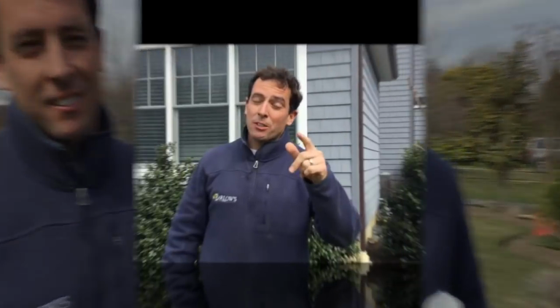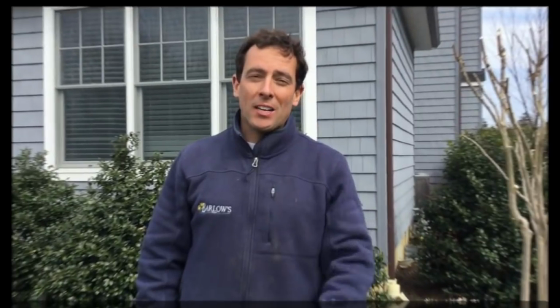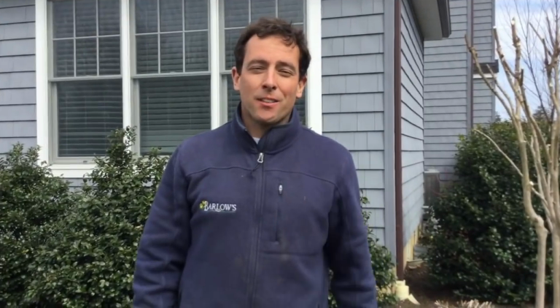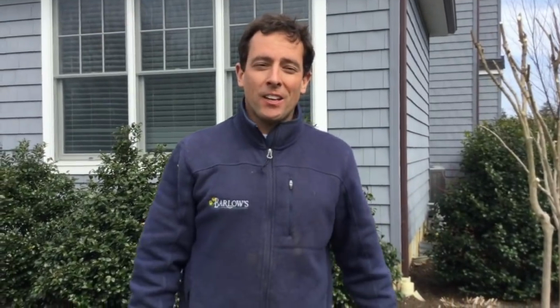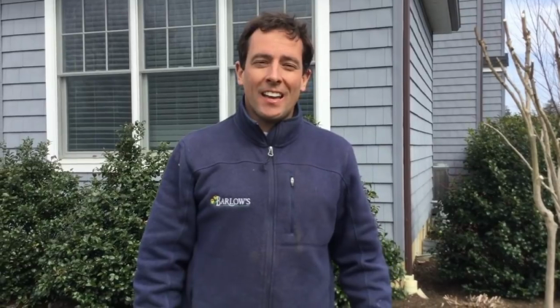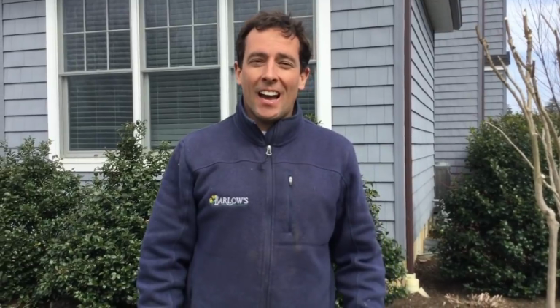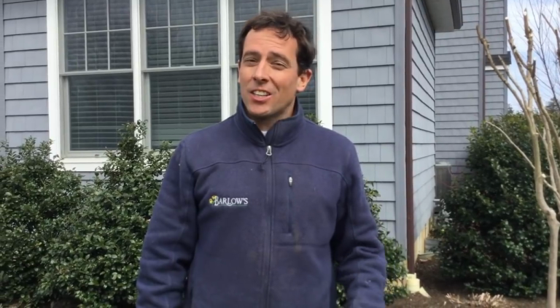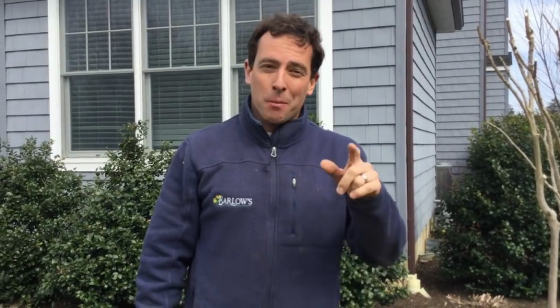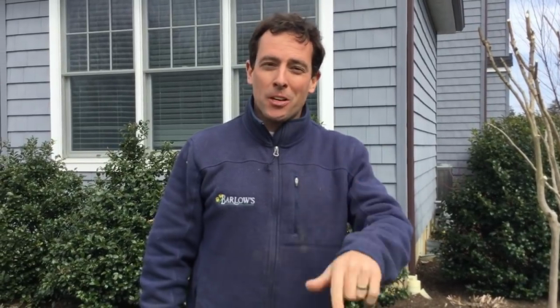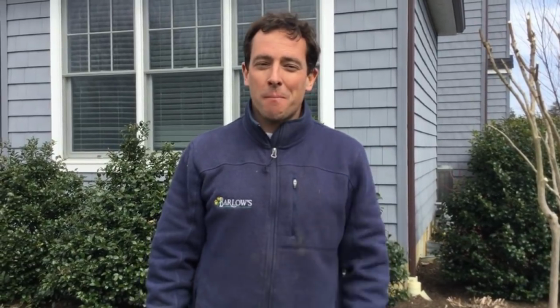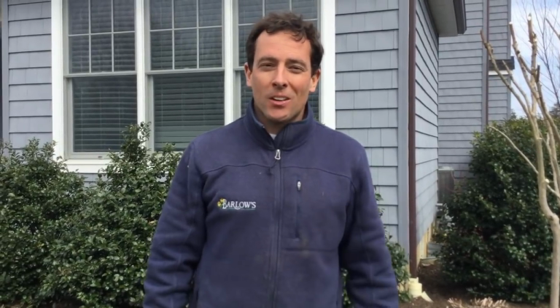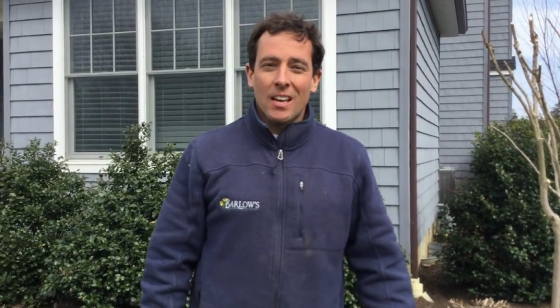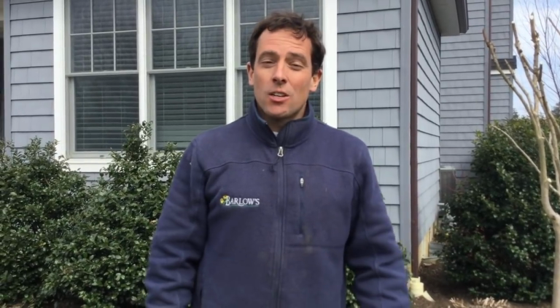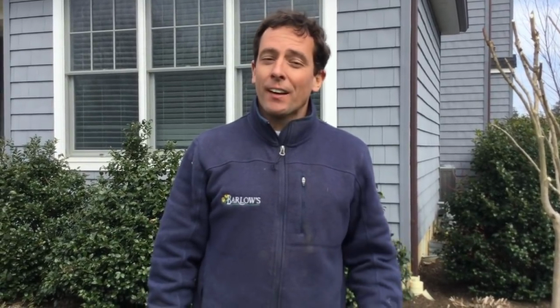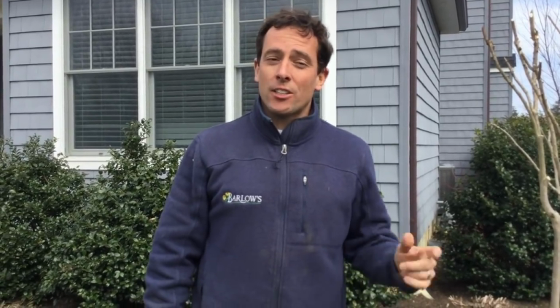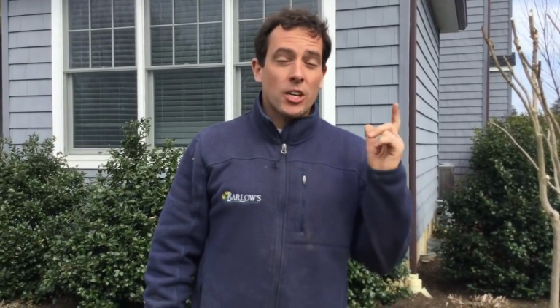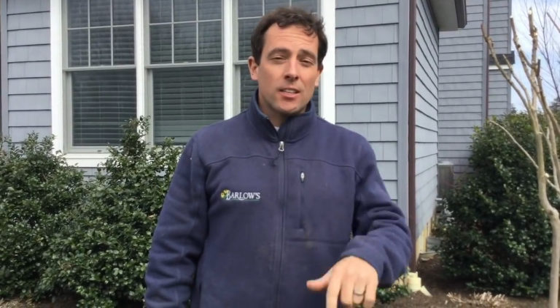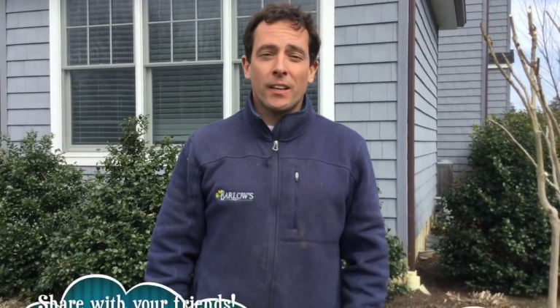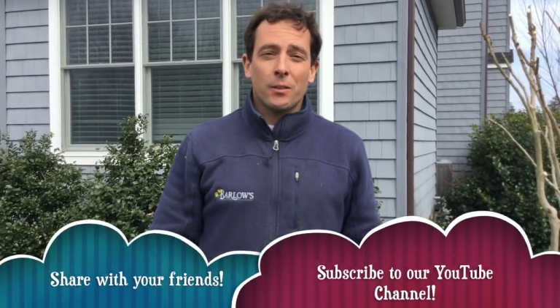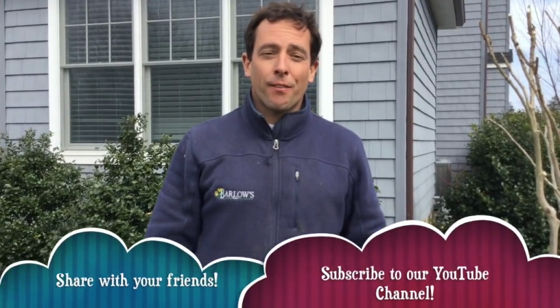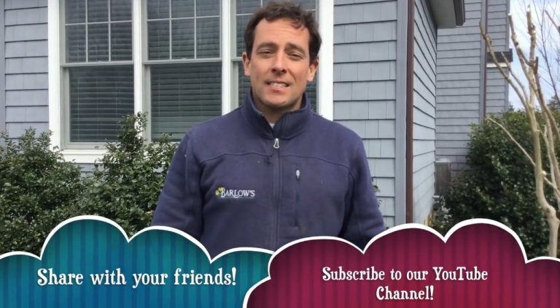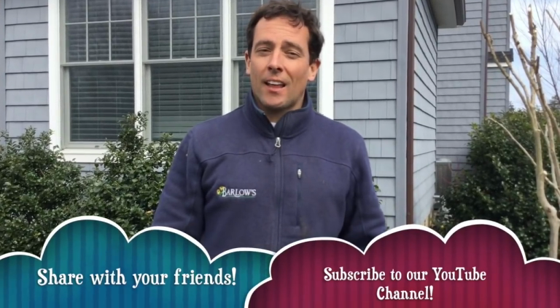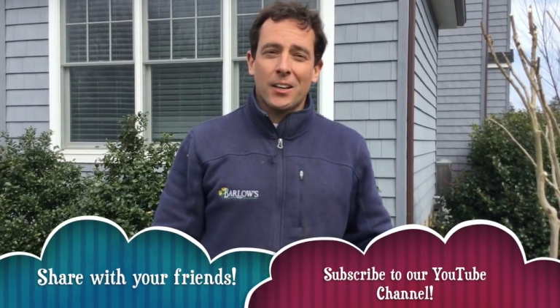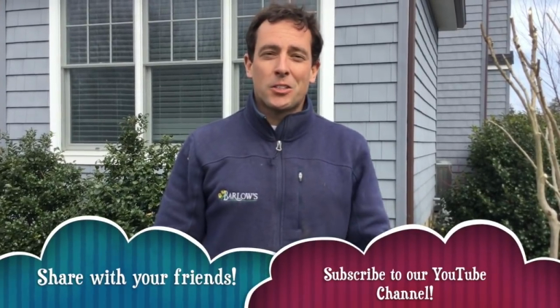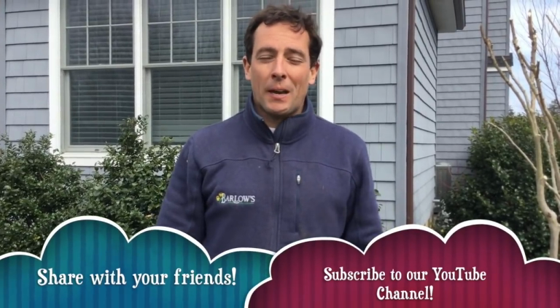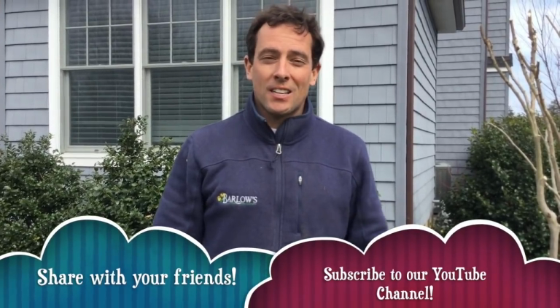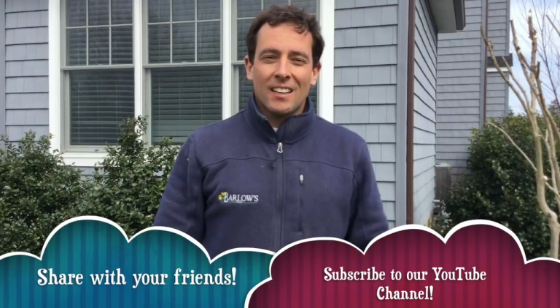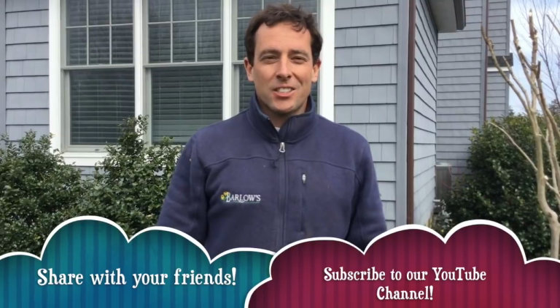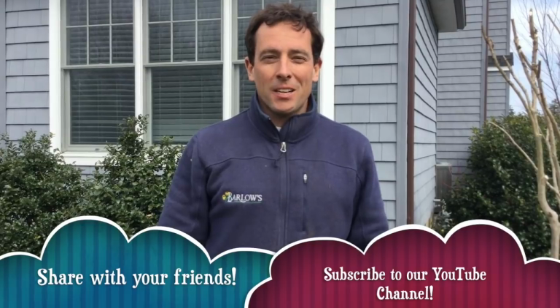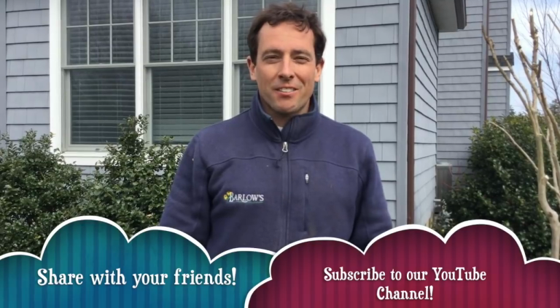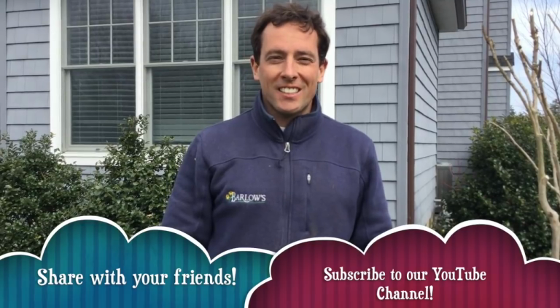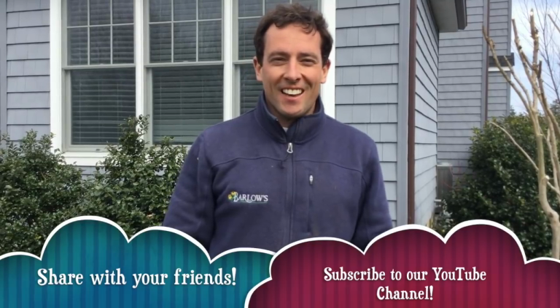Thanks so much for watching this video today, guys, and good luck pruning your crepe myrtles. Don't forget to share this video with your friends and like our YouTube page. Thanks so much, have a great day.